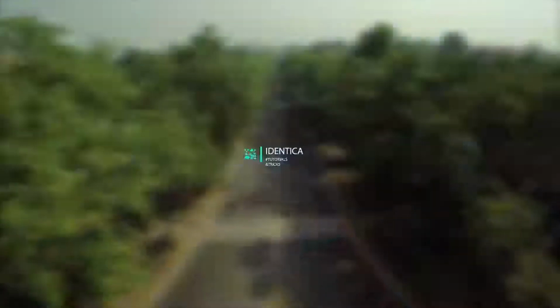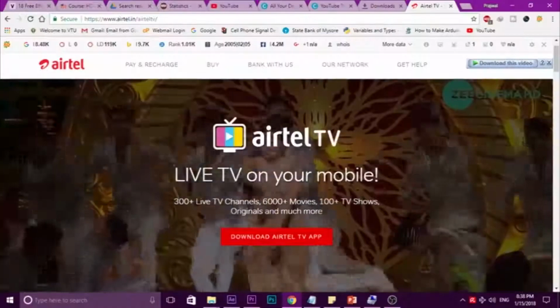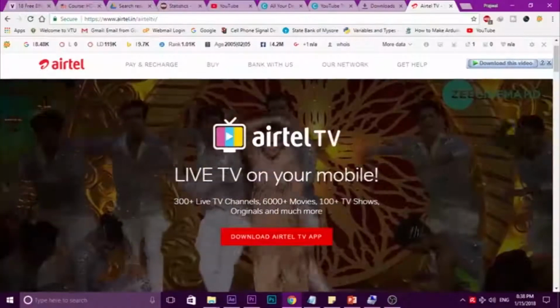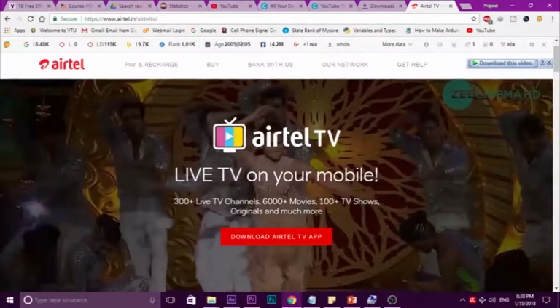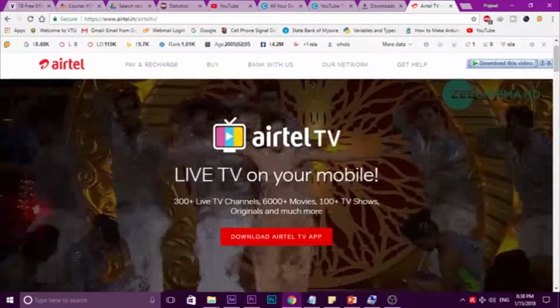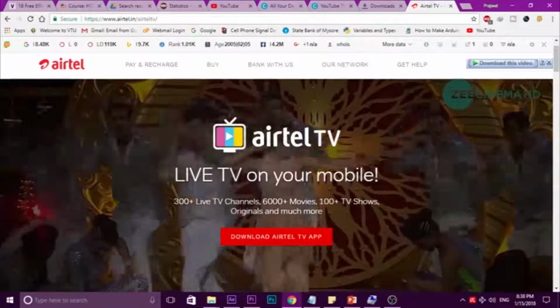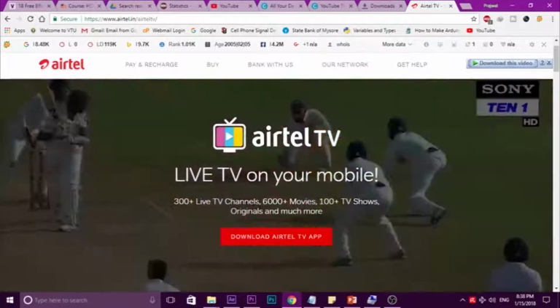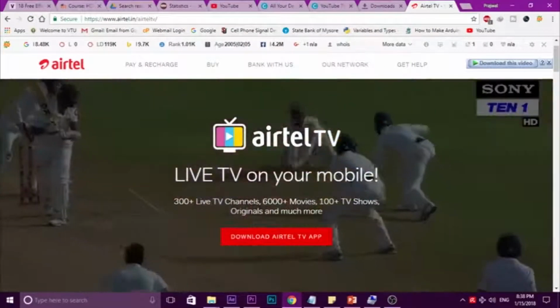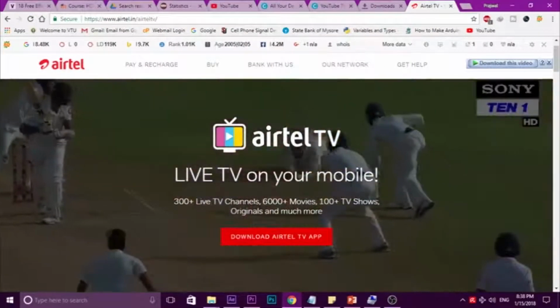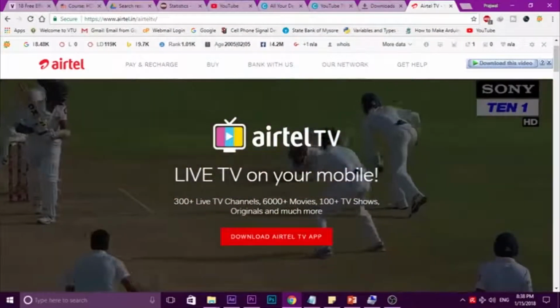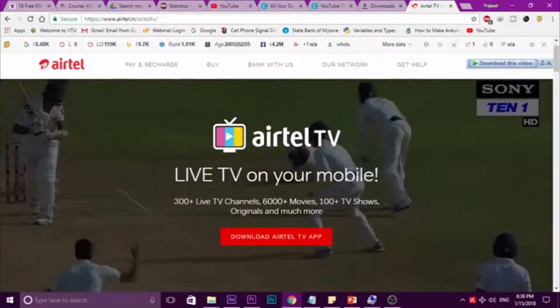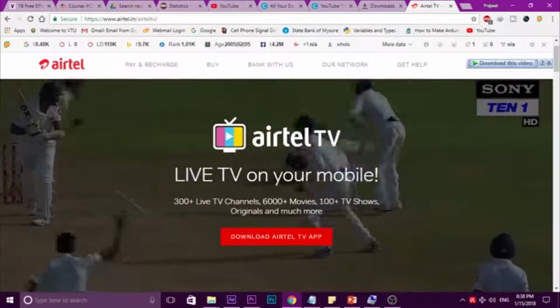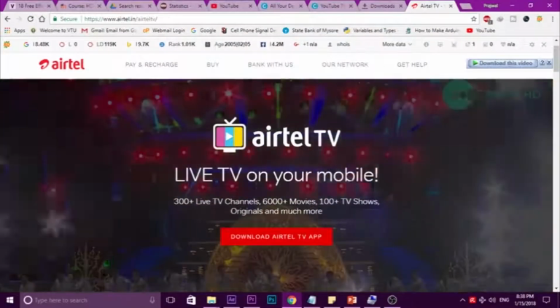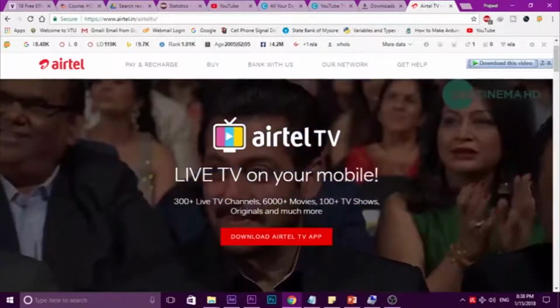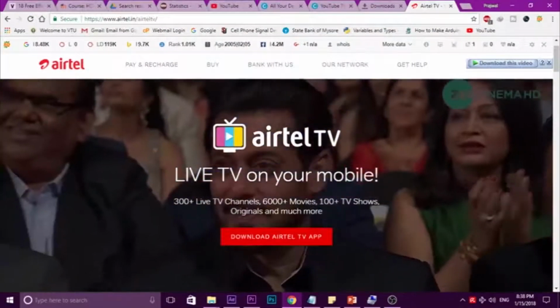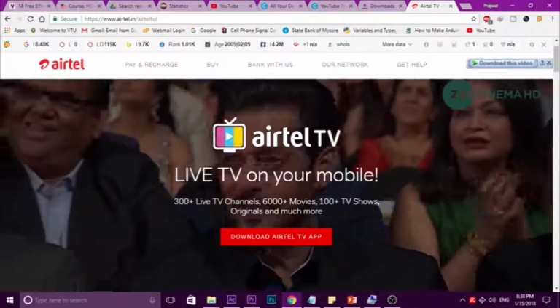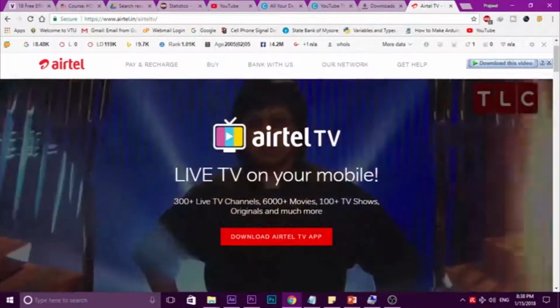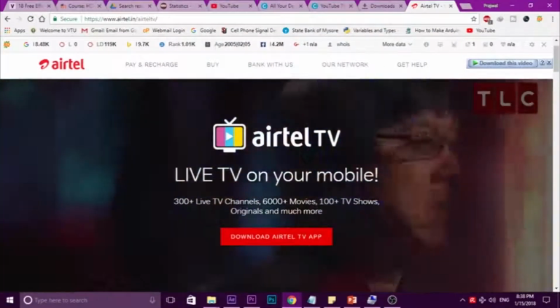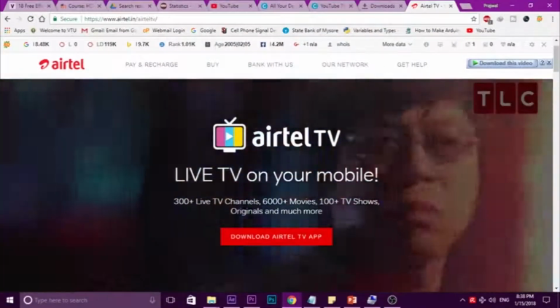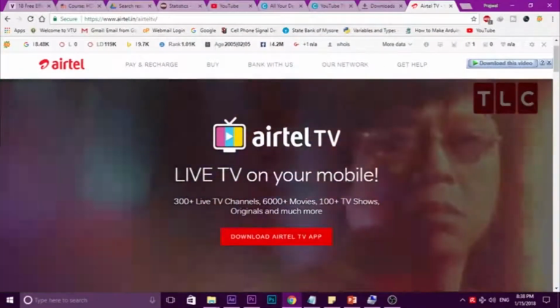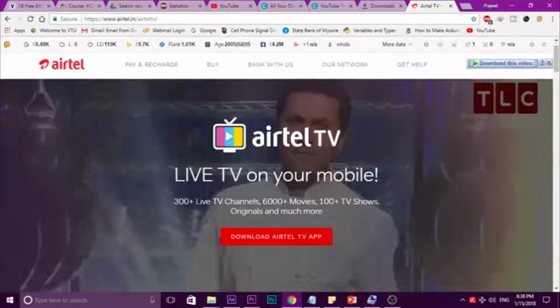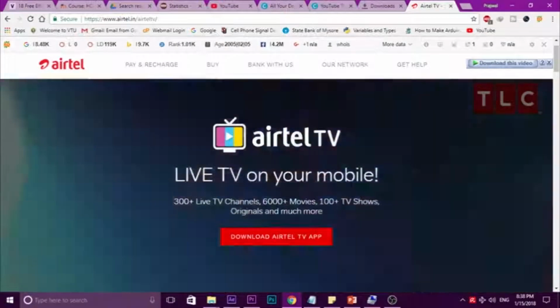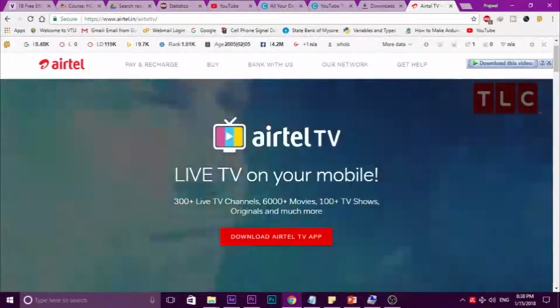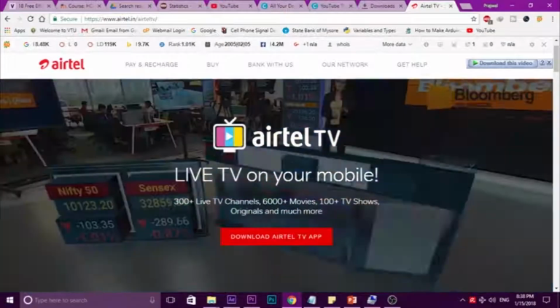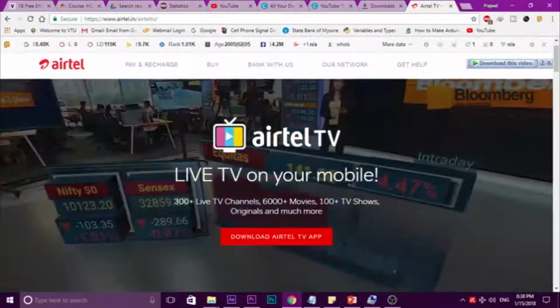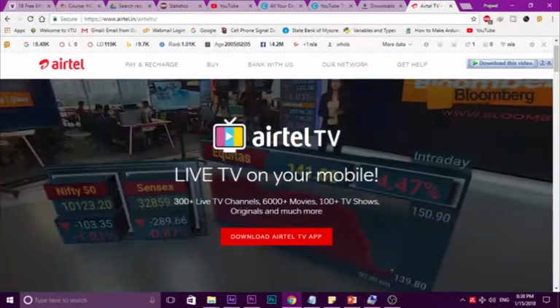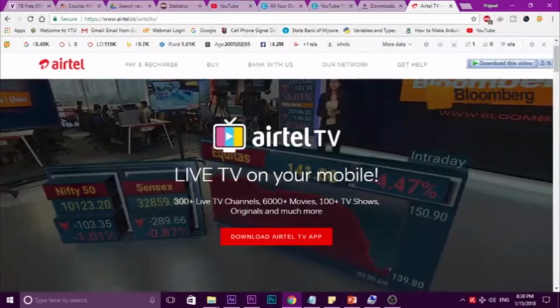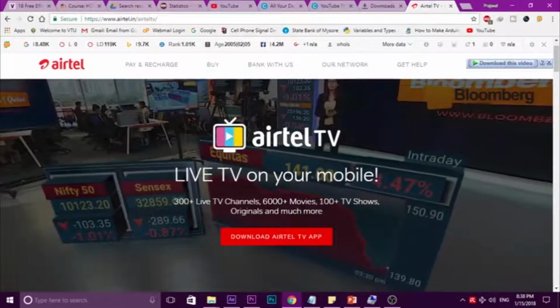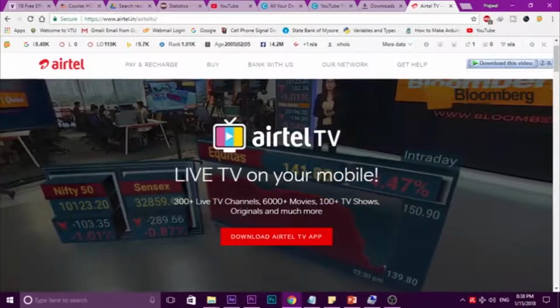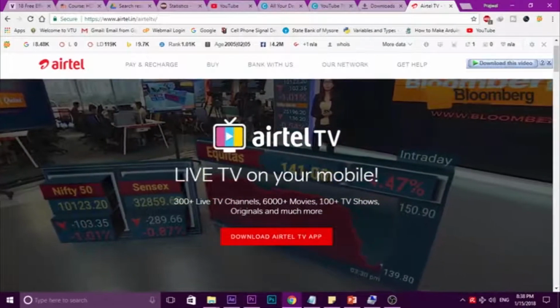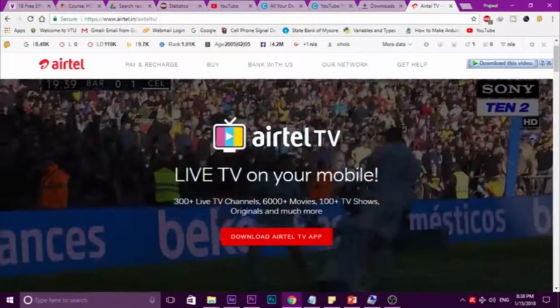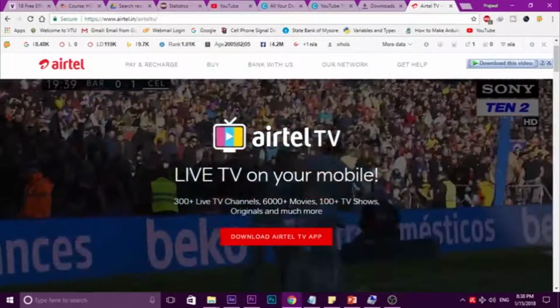Hello guys, my name is Prachakul Karani. In this video, I will show you how you can get 1GB of internet from Airtel.